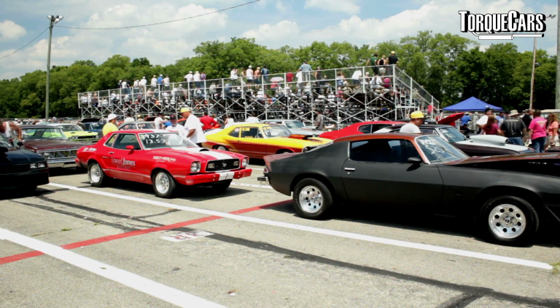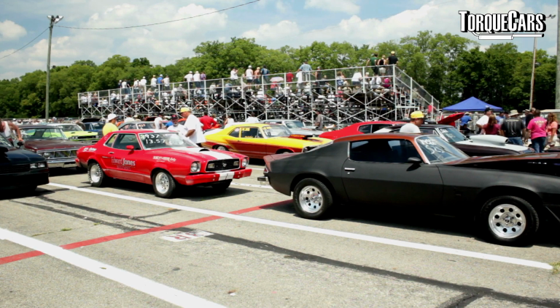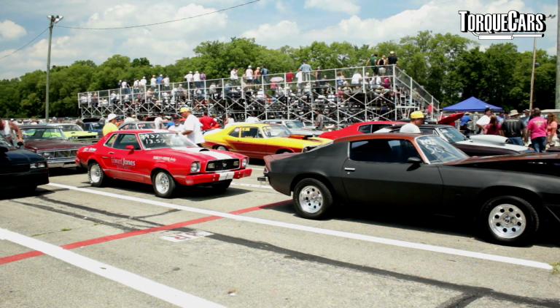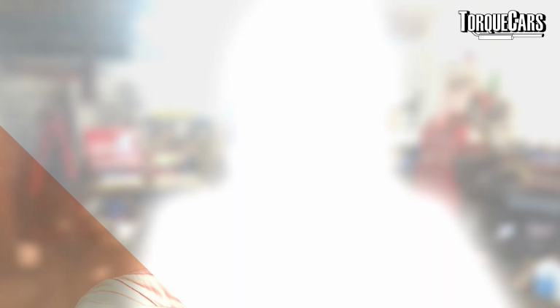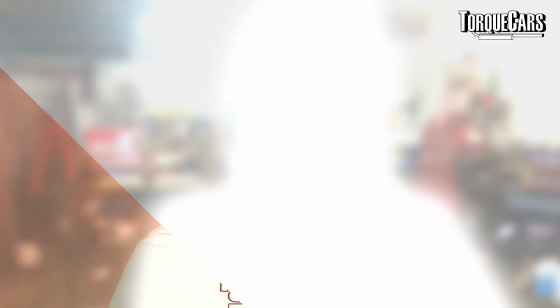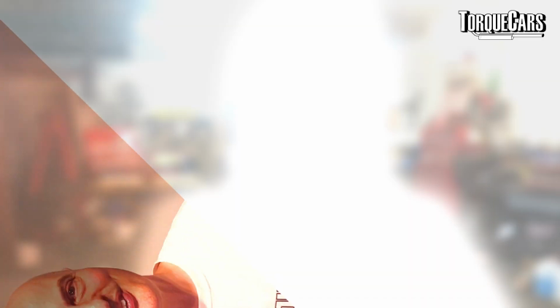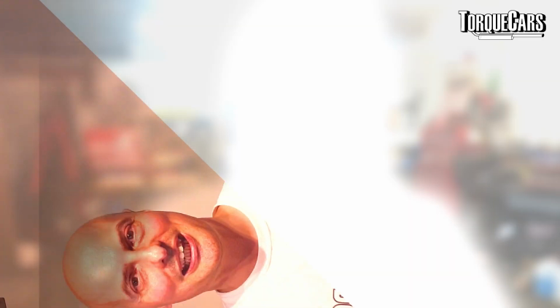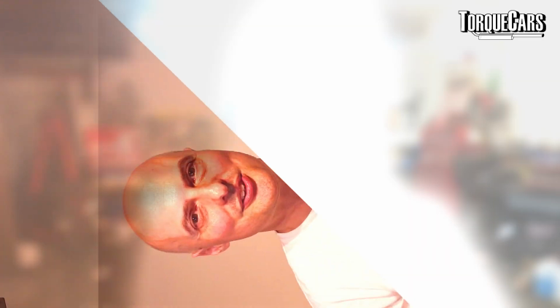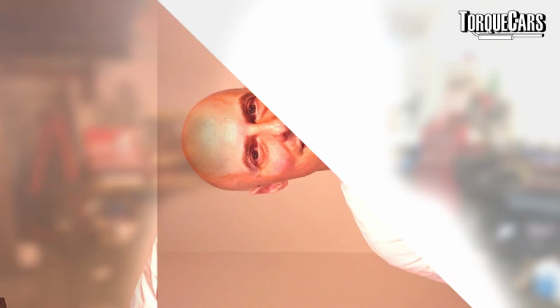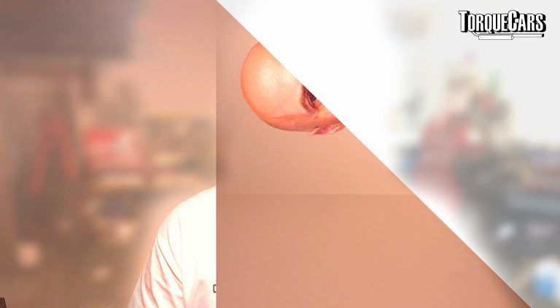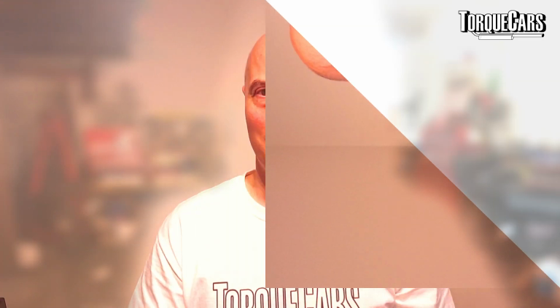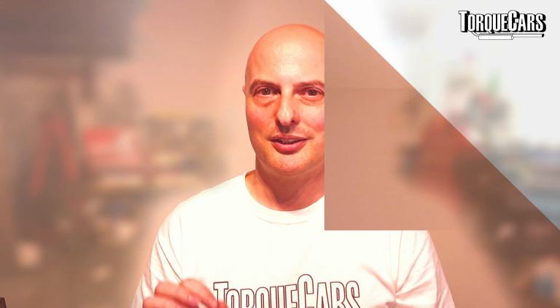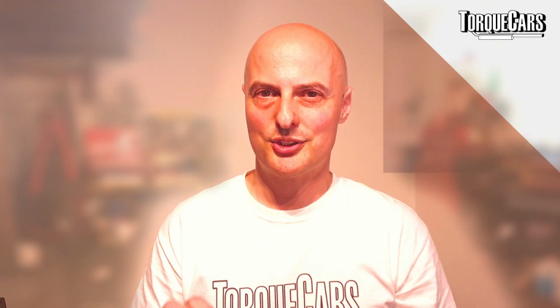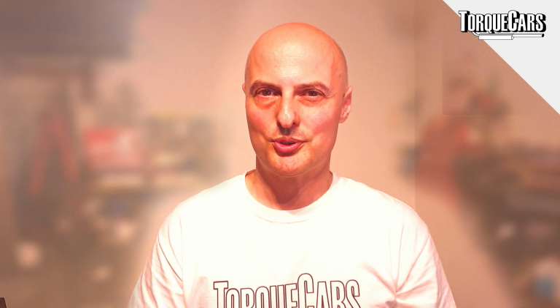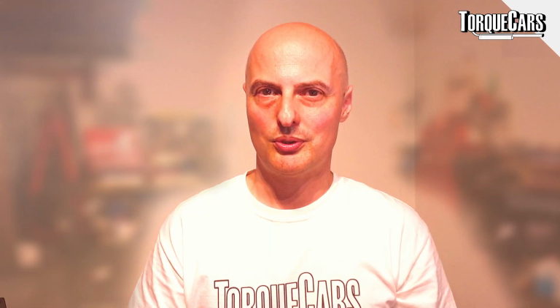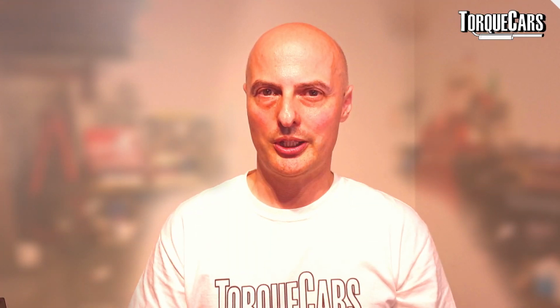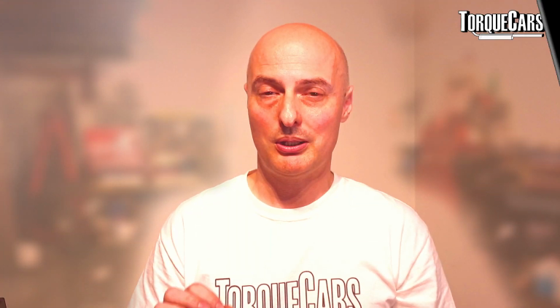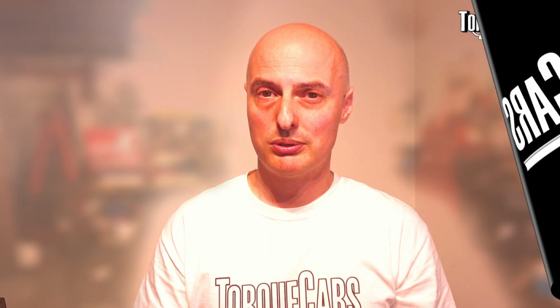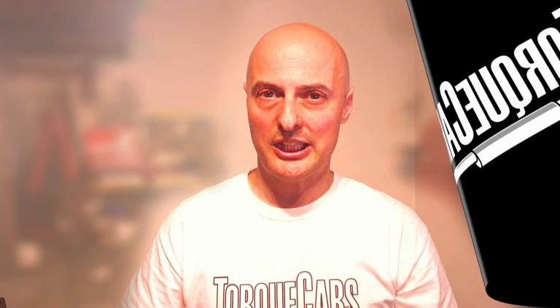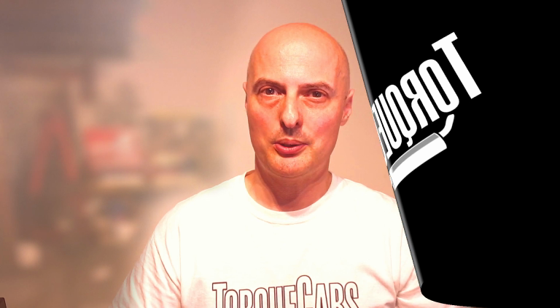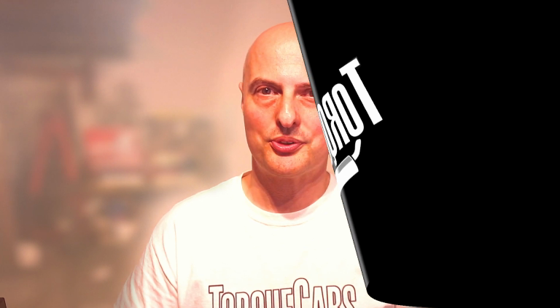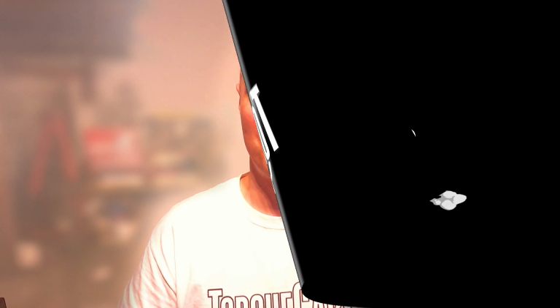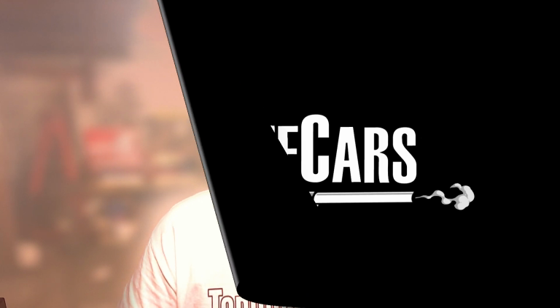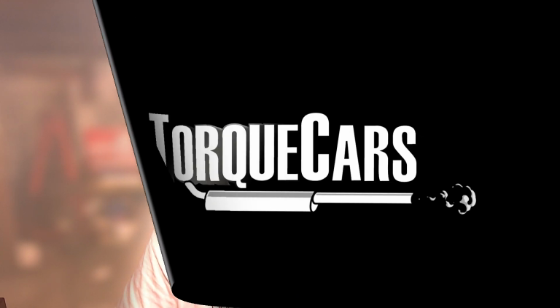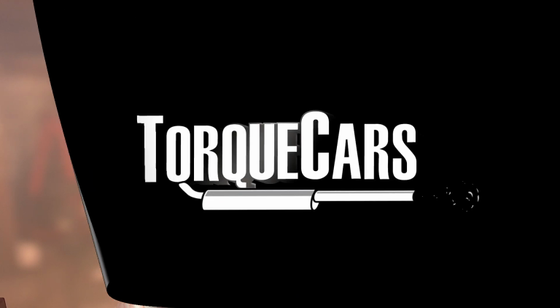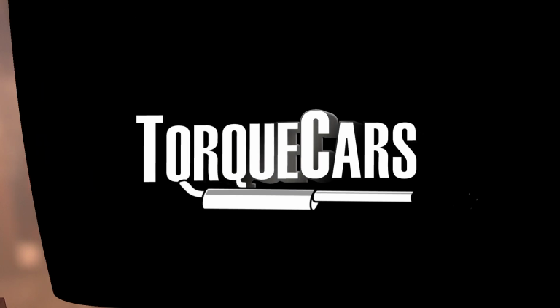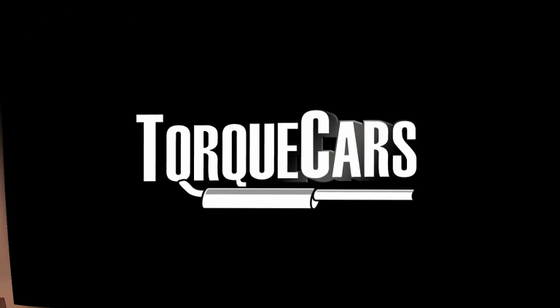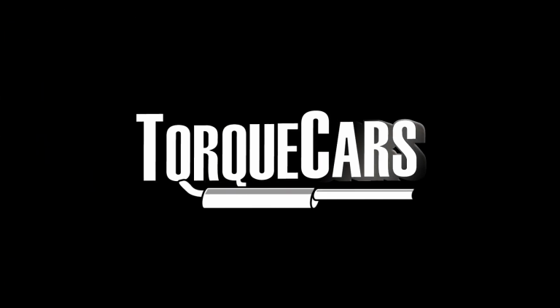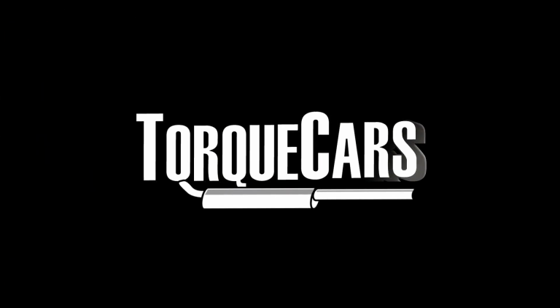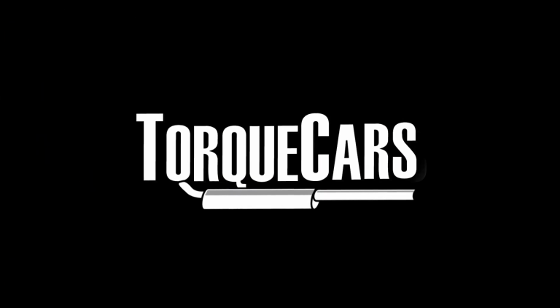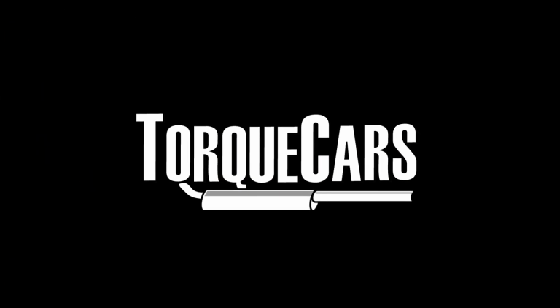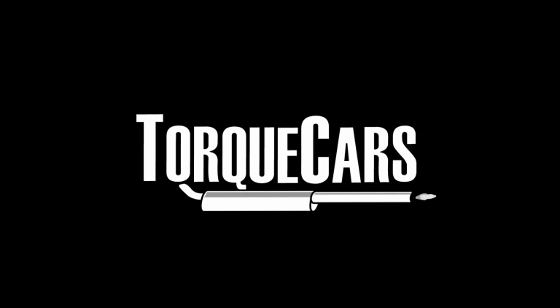Please don't forget to like and subscribe — it really helps us to get out there. See you in the next video.